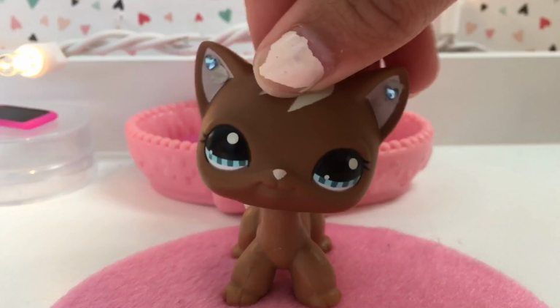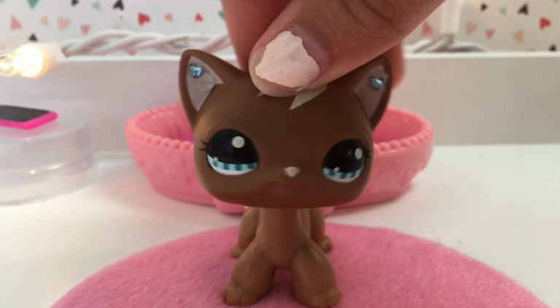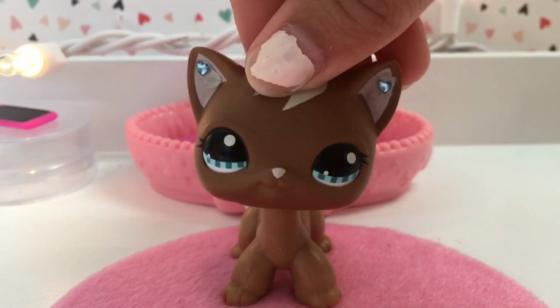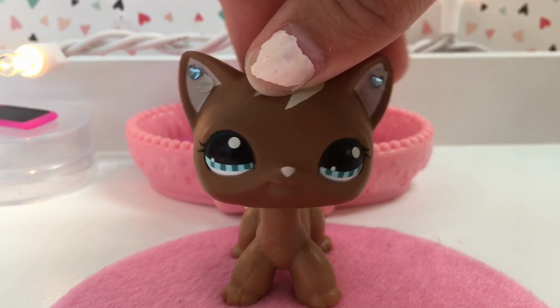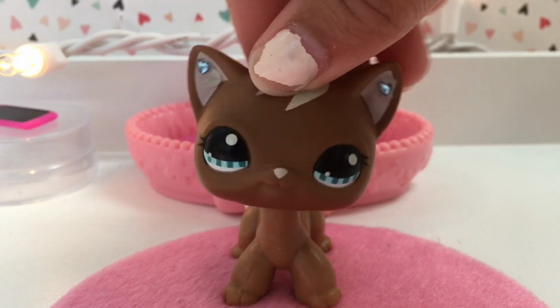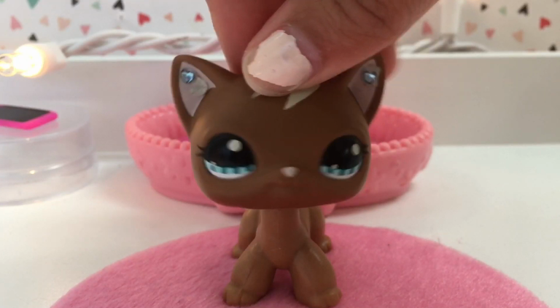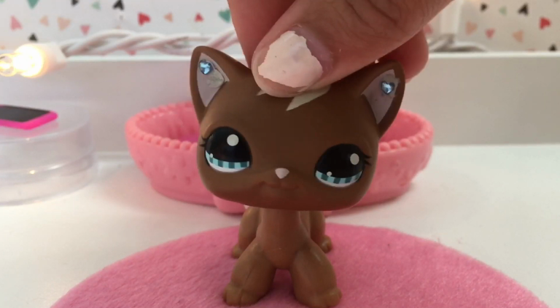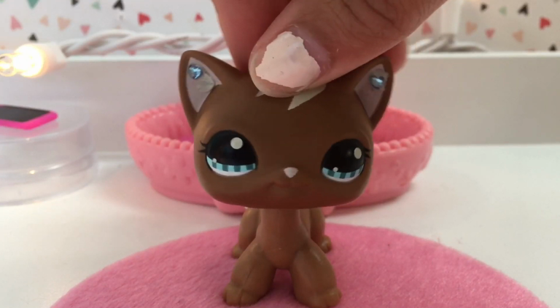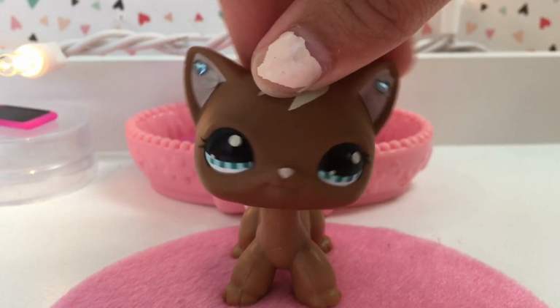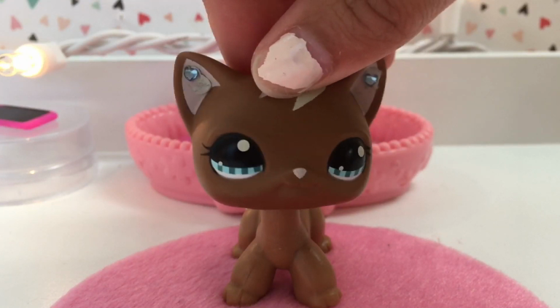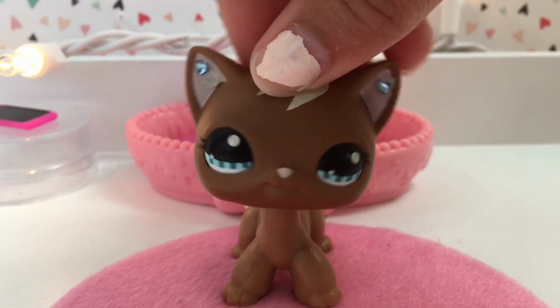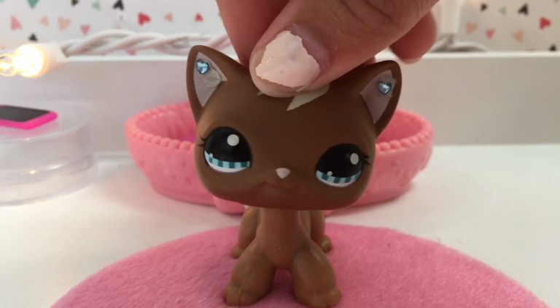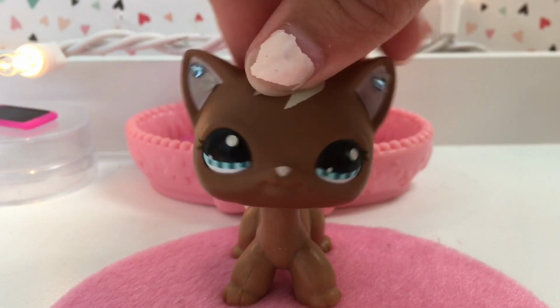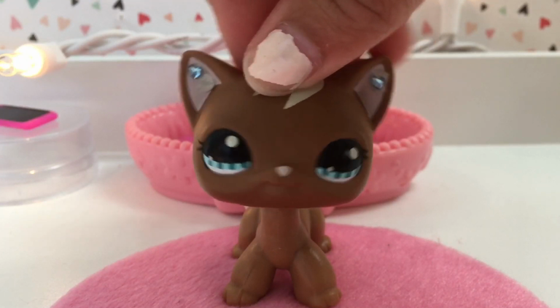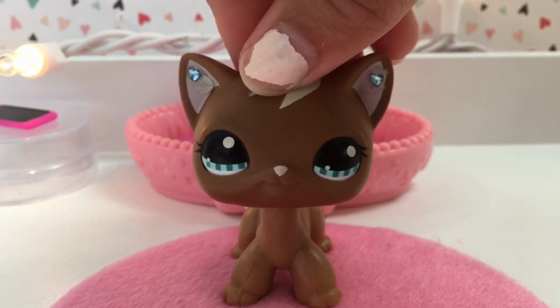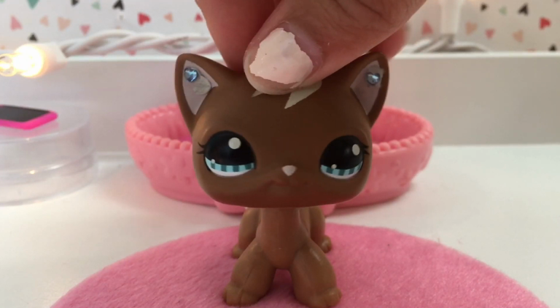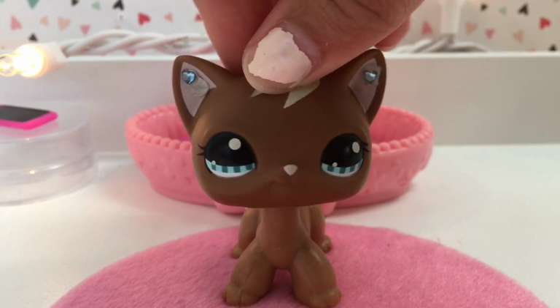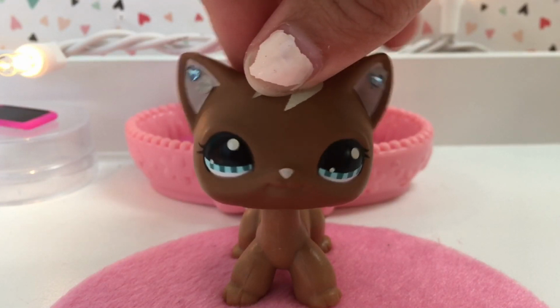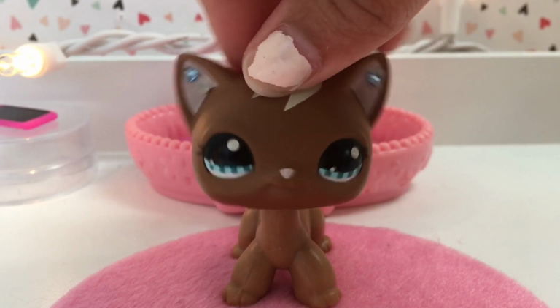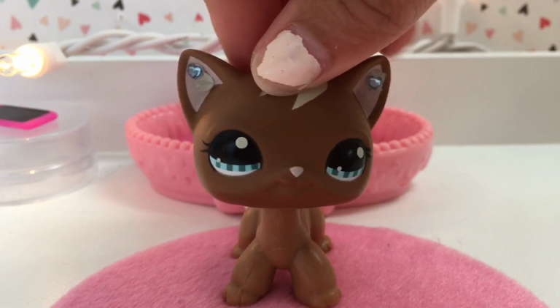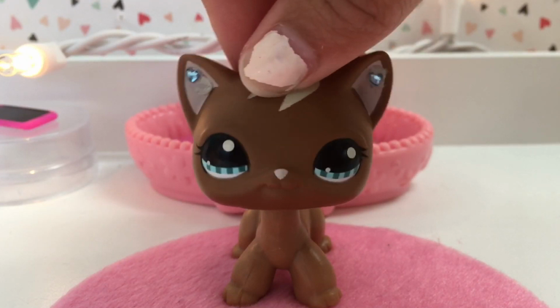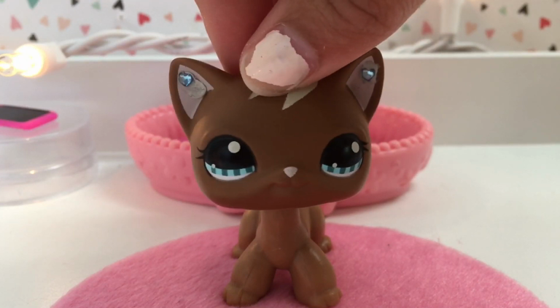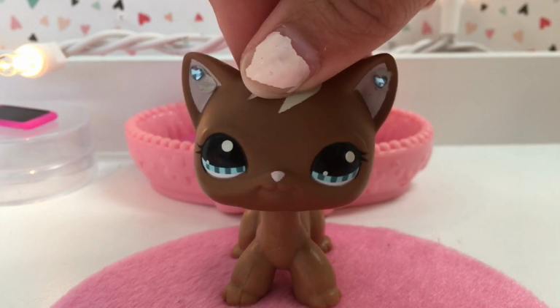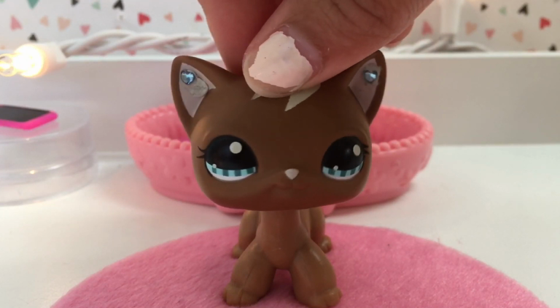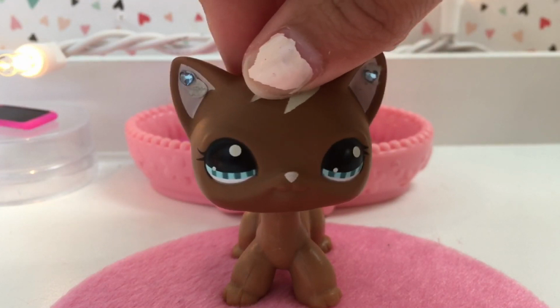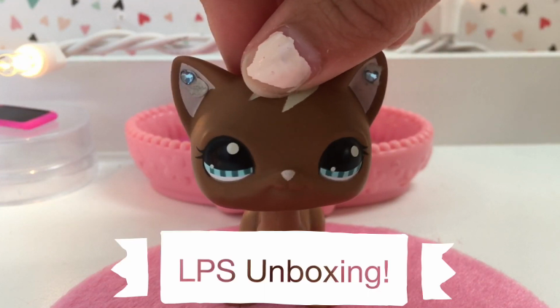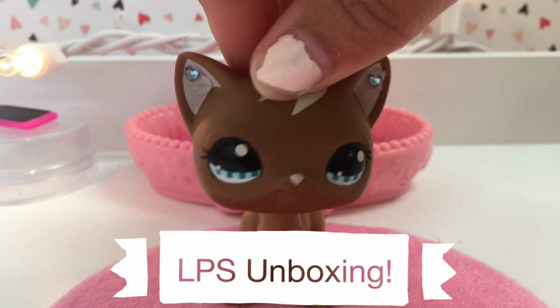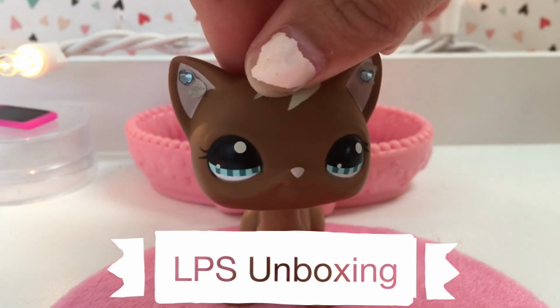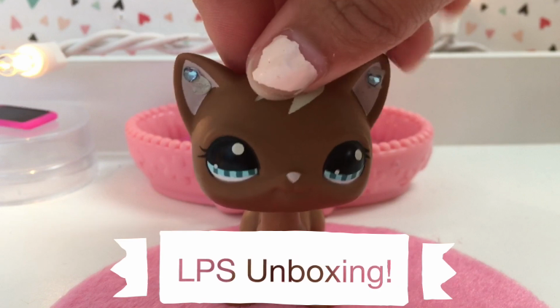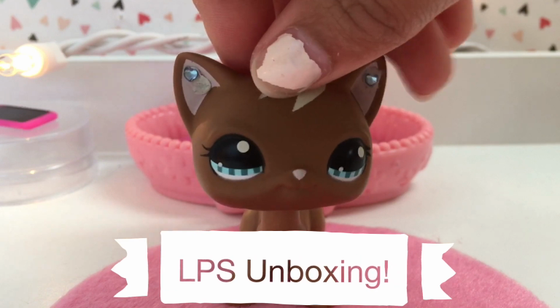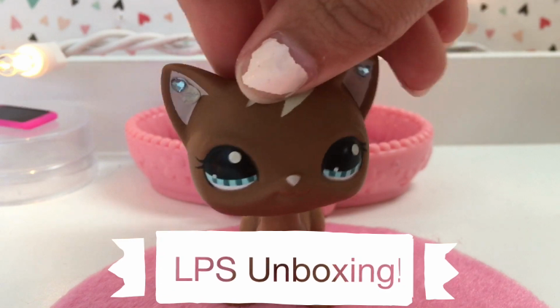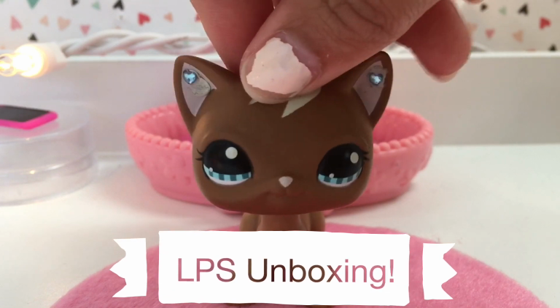Hey everyone! It's me, LPS KitKat here, and in today's video I am doing an LPS unboxing.